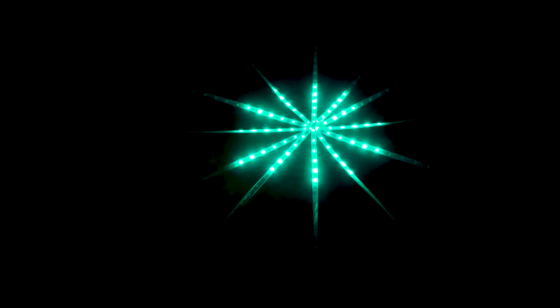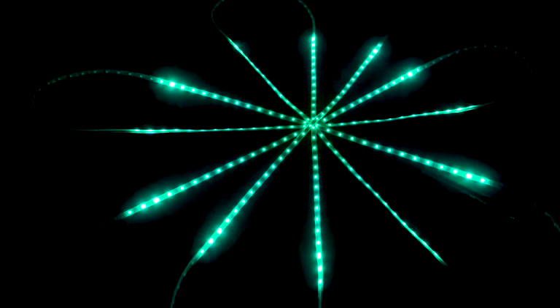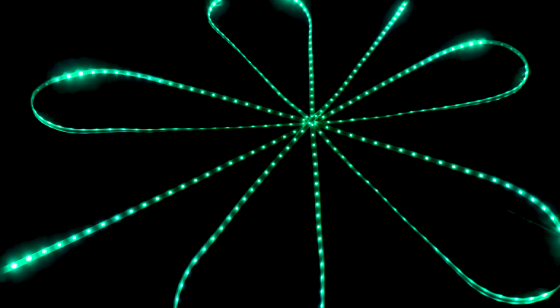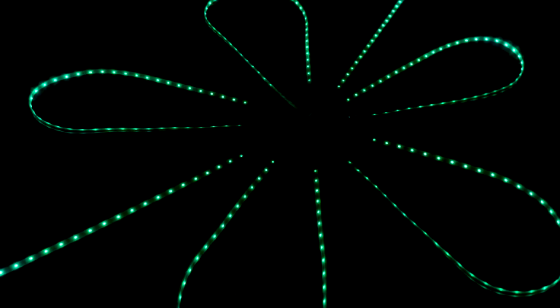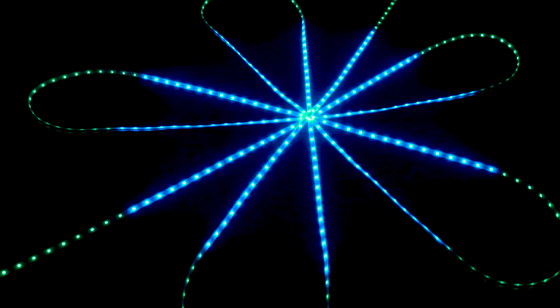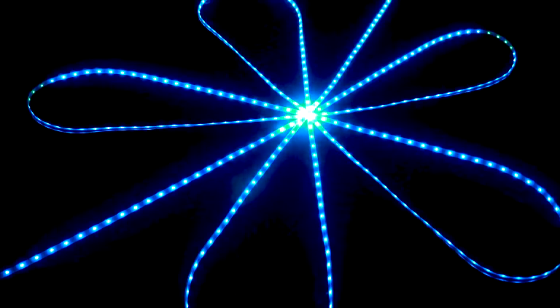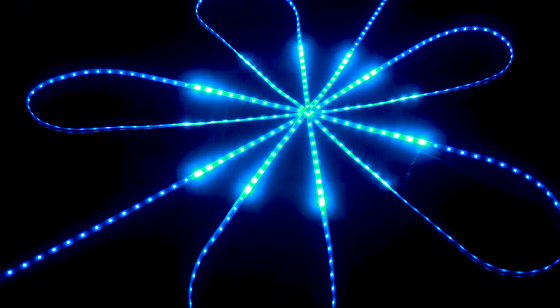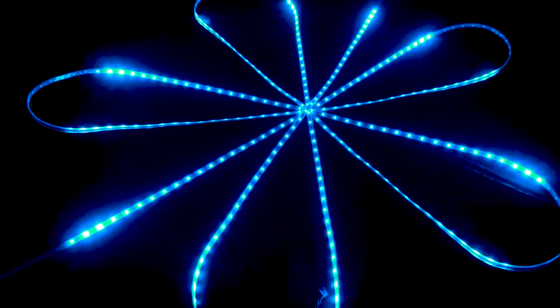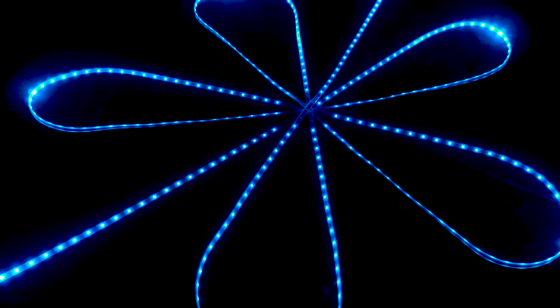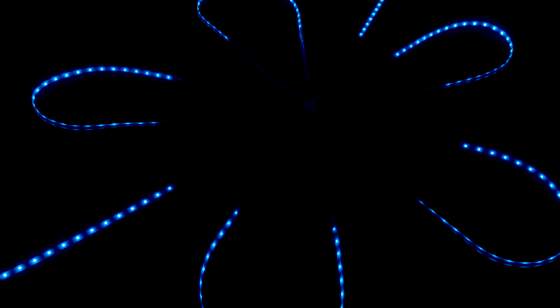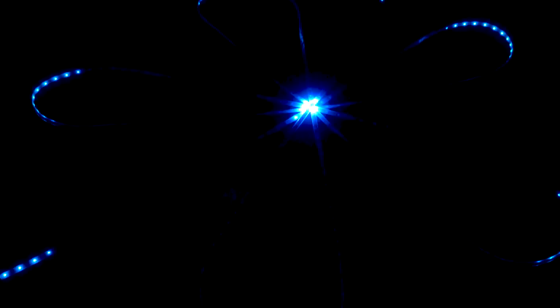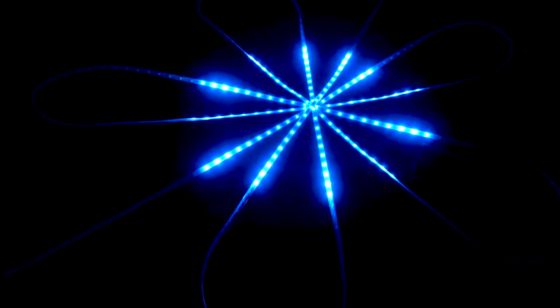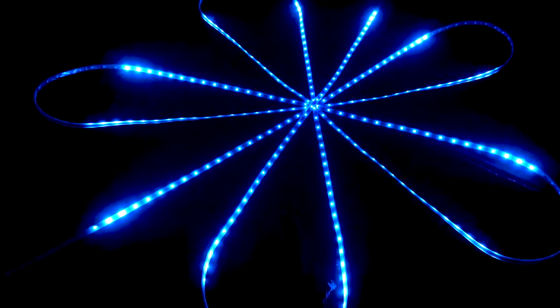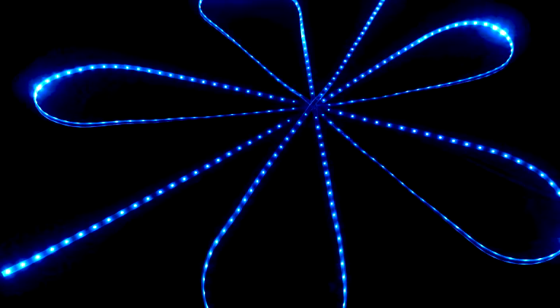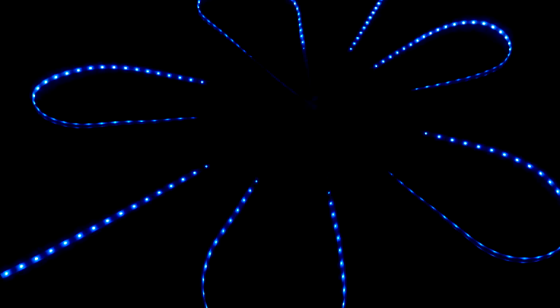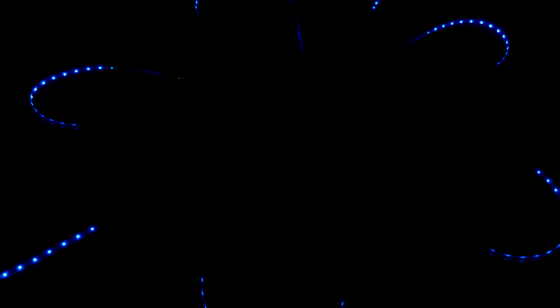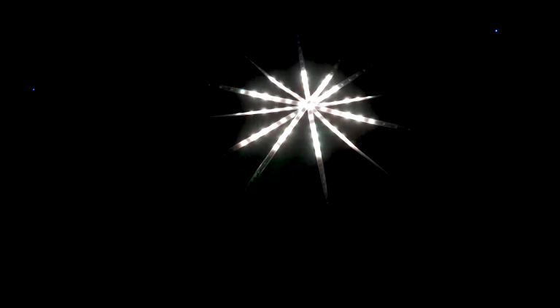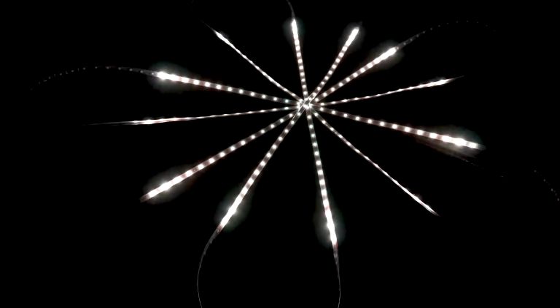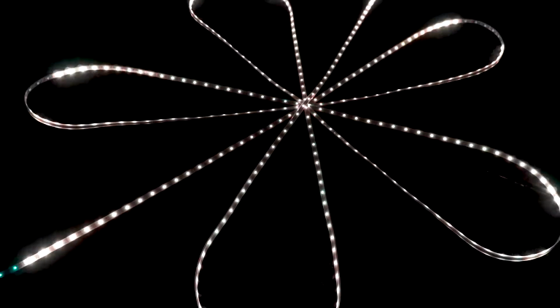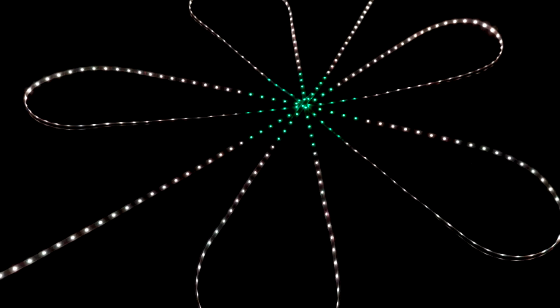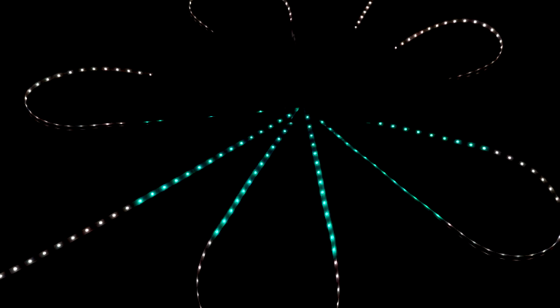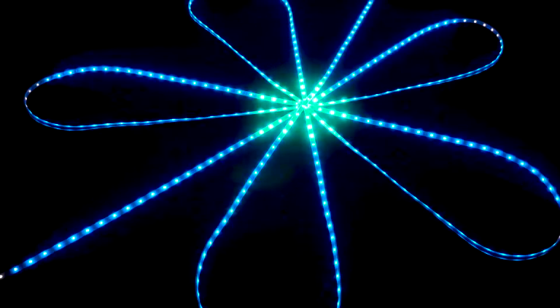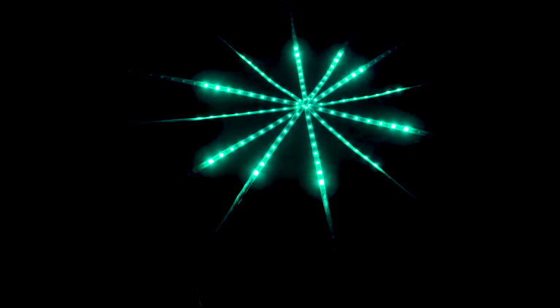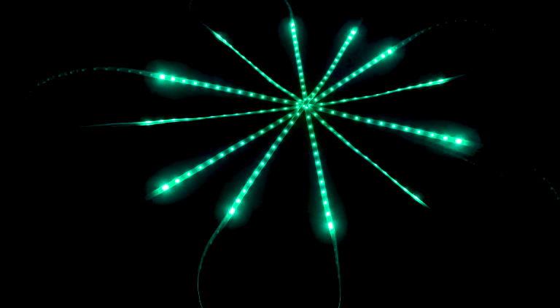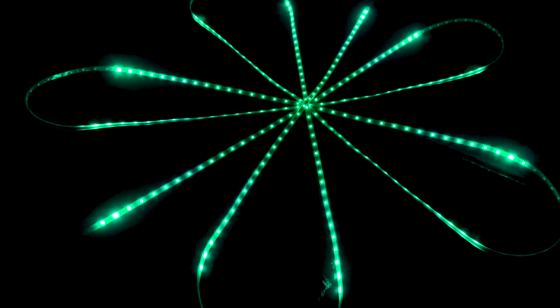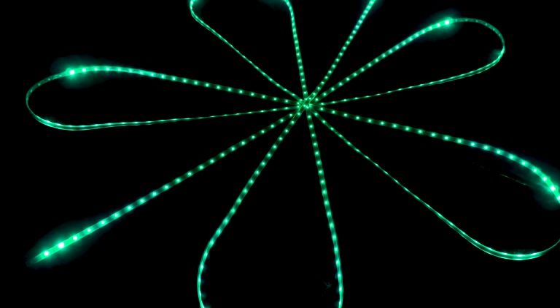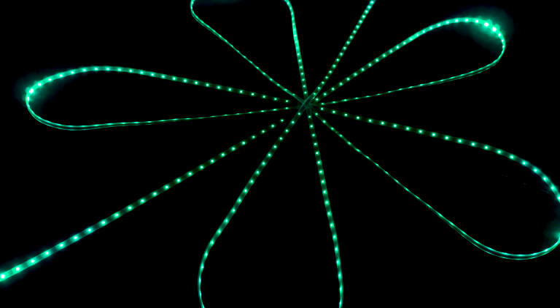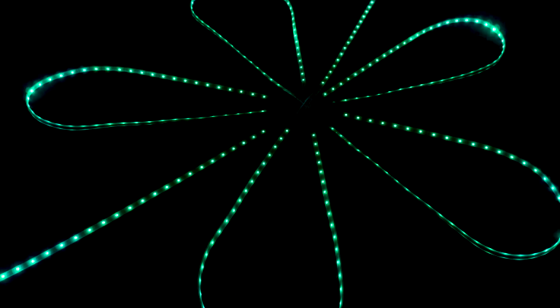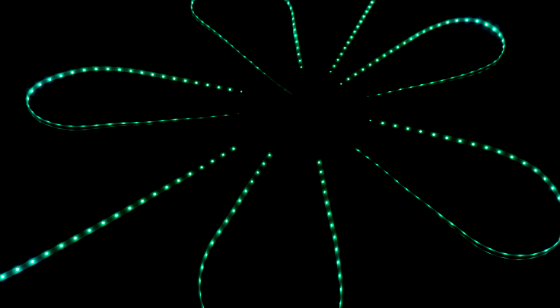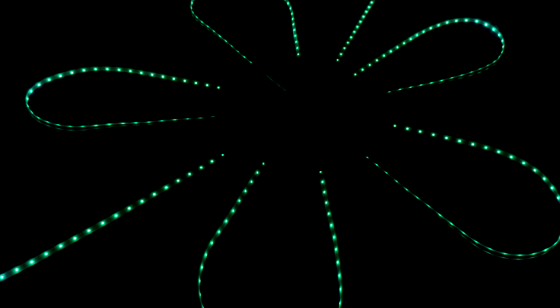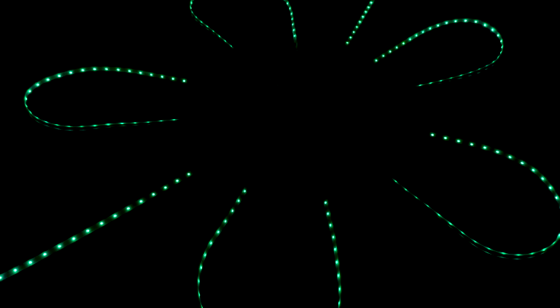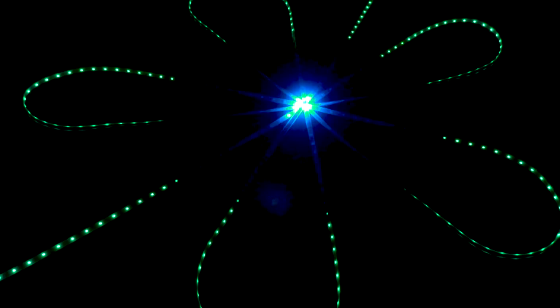Whenever I see a band that has a million dollar light show, it looks kind of like this, so I don't think I'd be able to tell the difference.